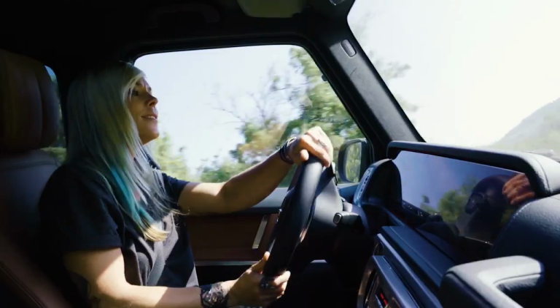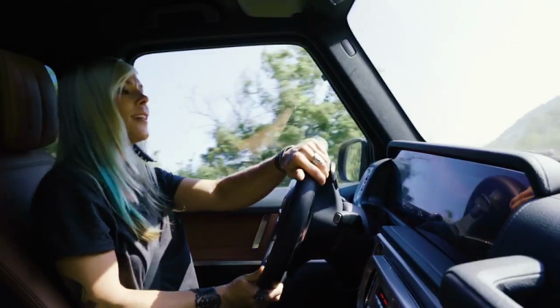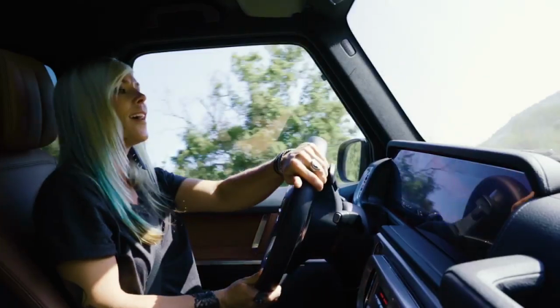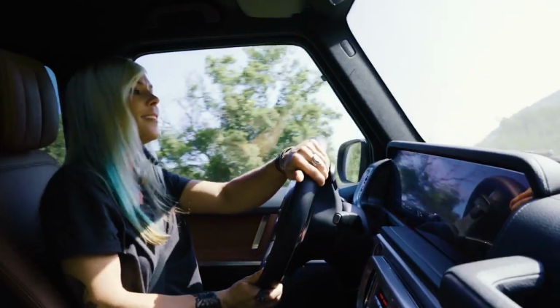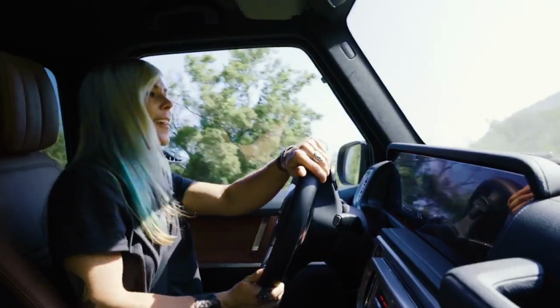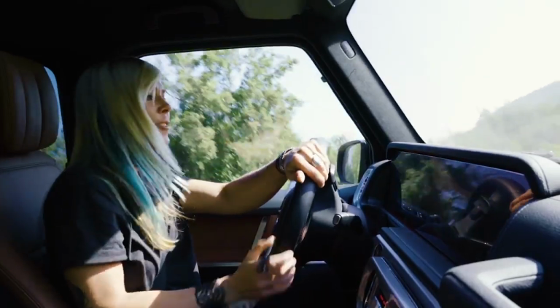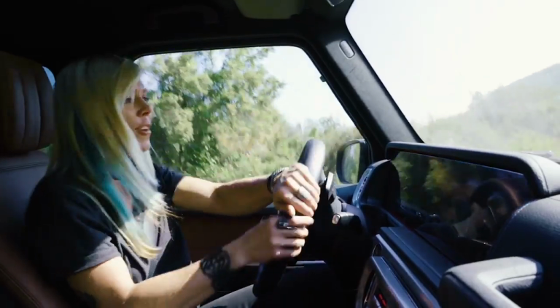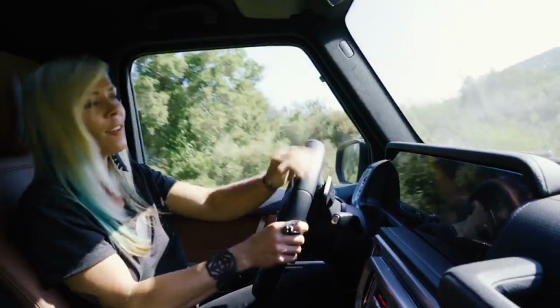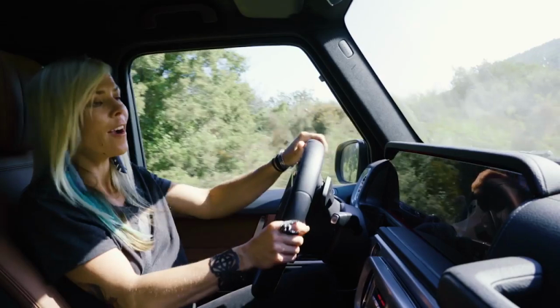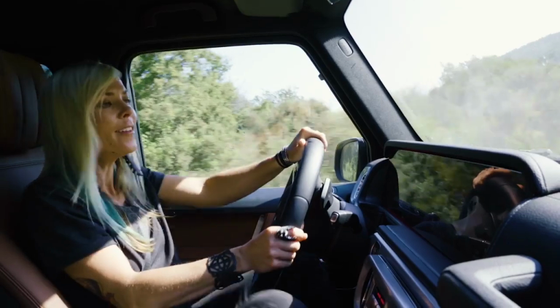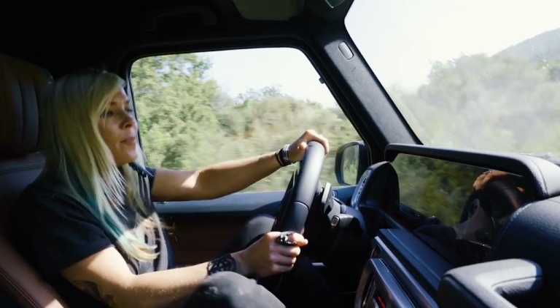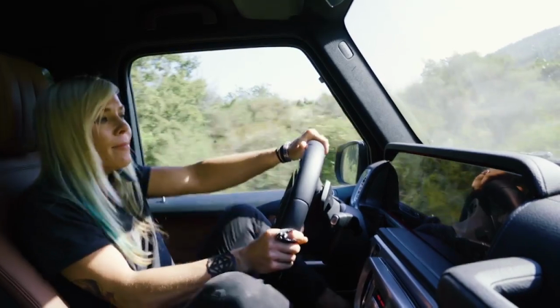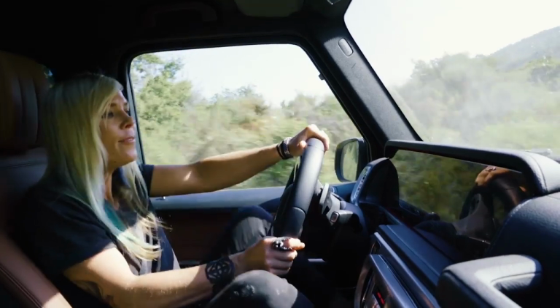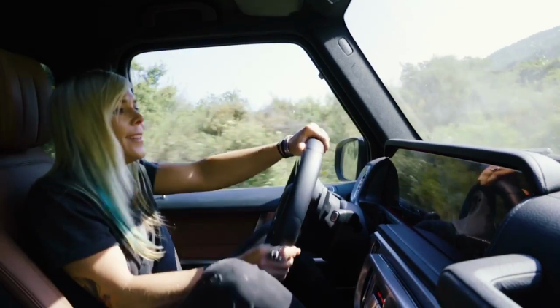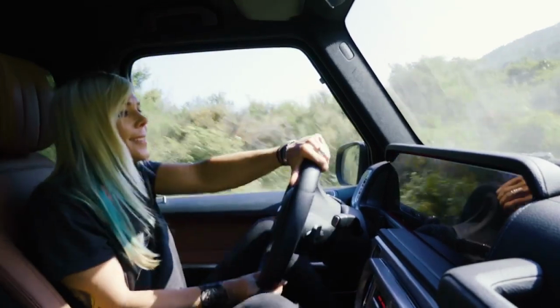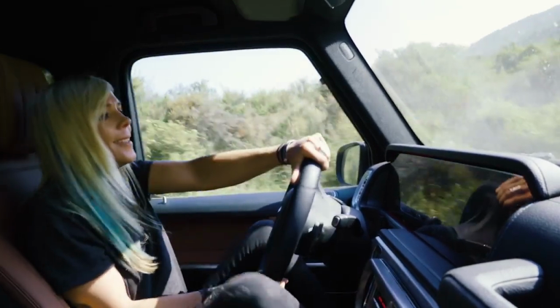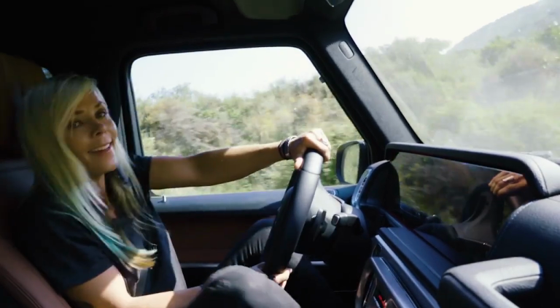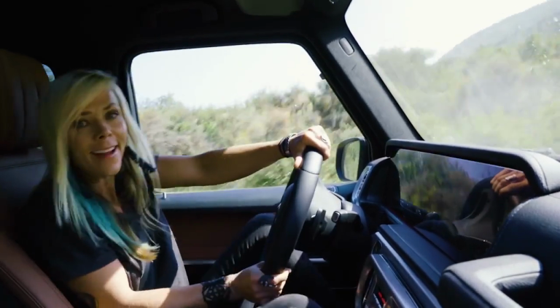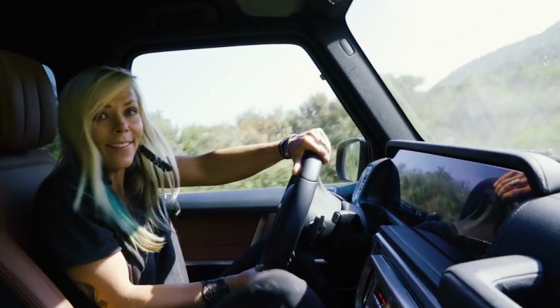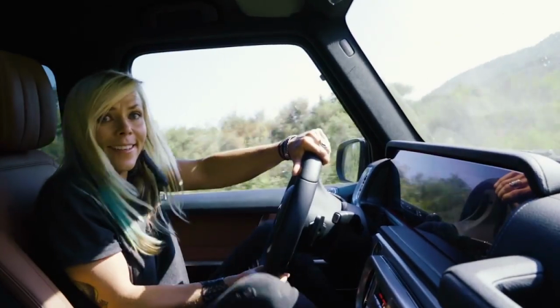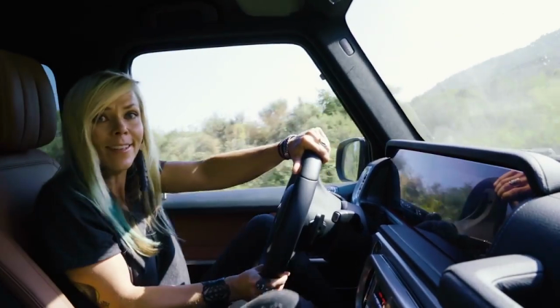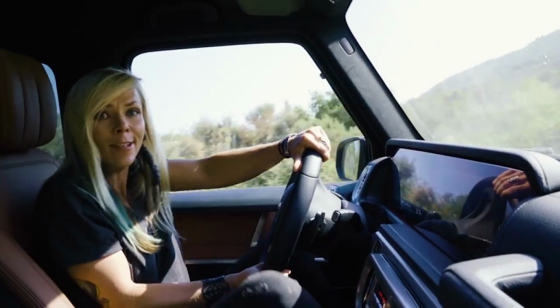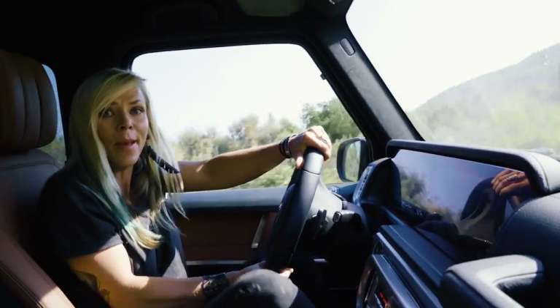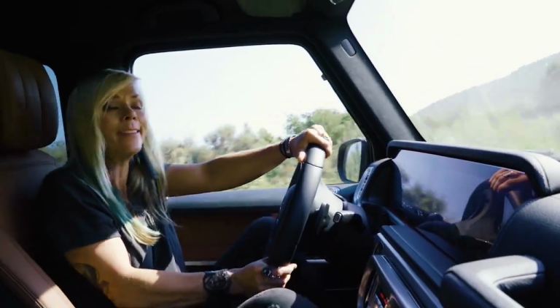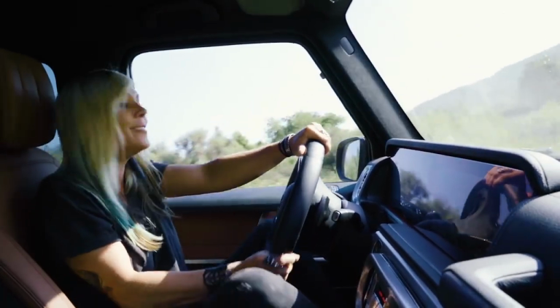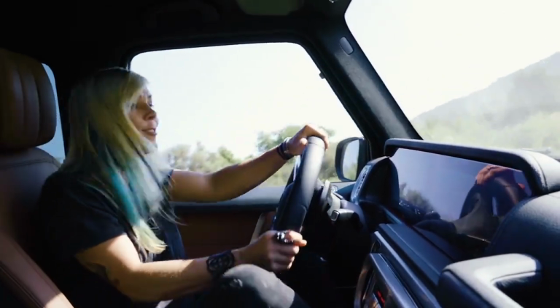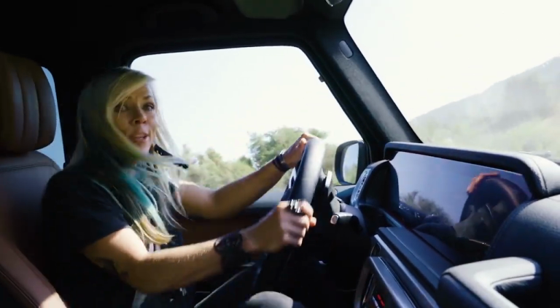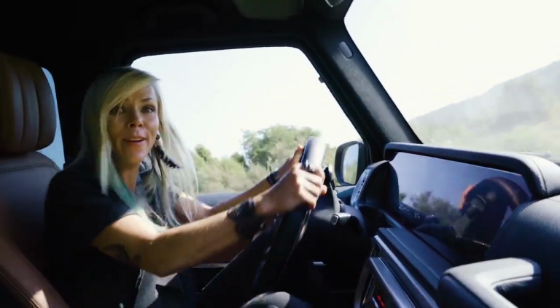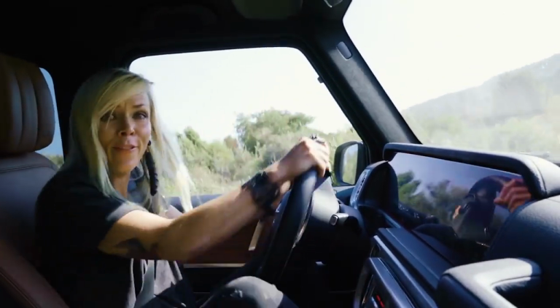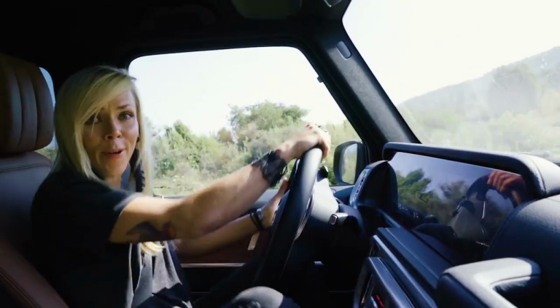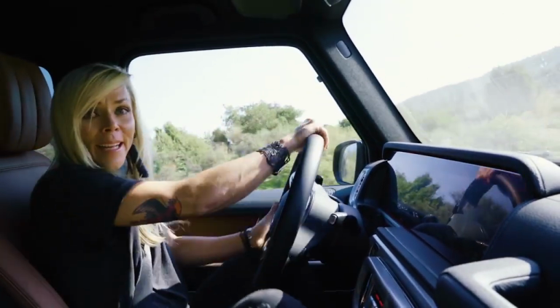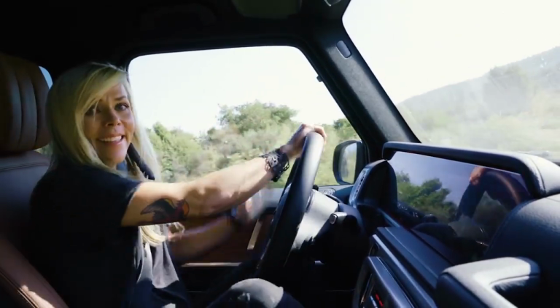Look at that — I can trust the car. My feet are not even touching the pedals. It's just doing it for me.